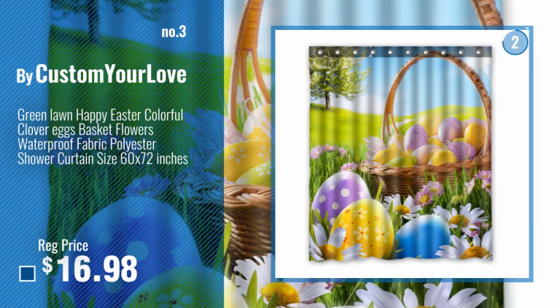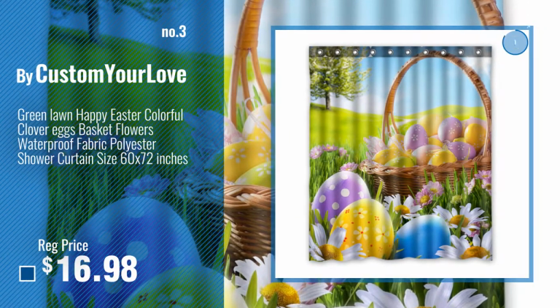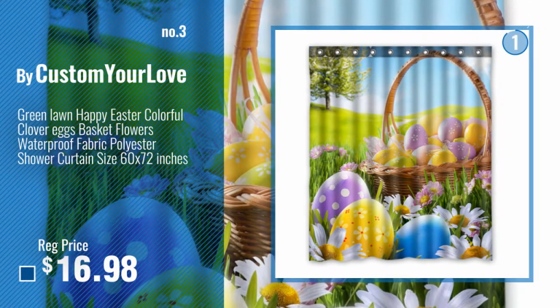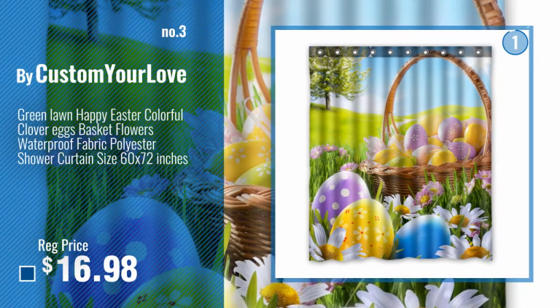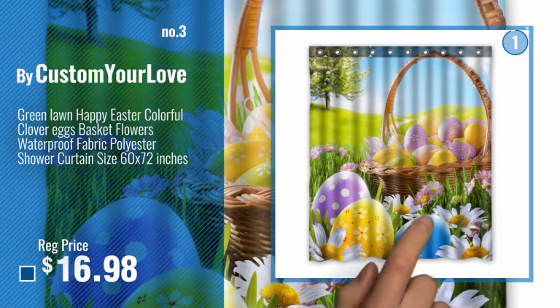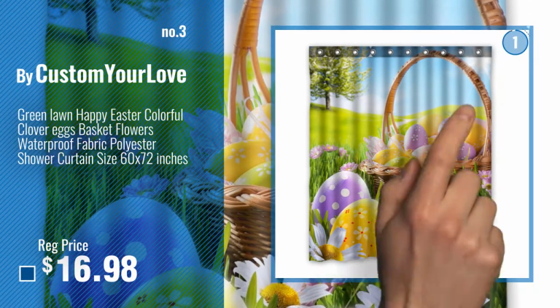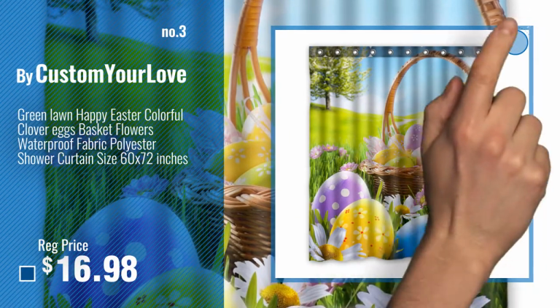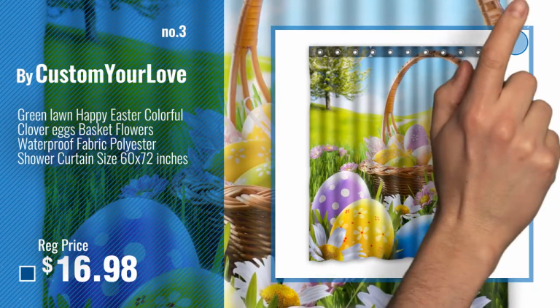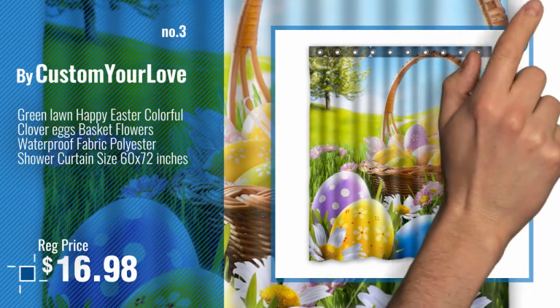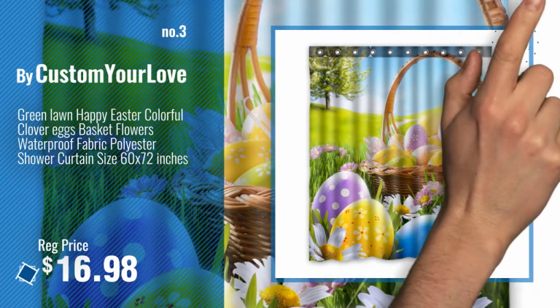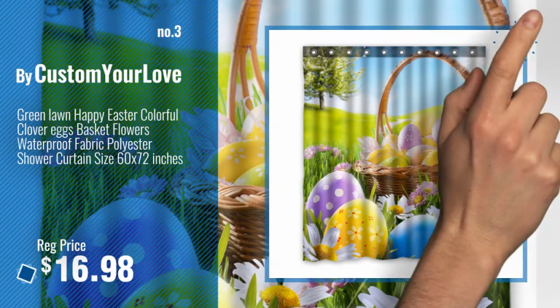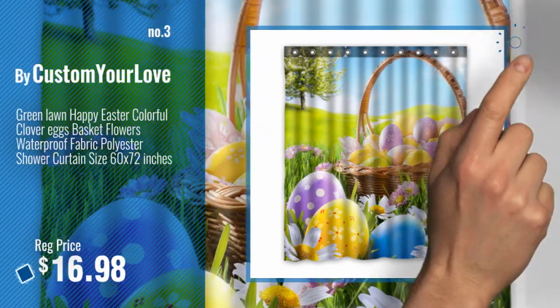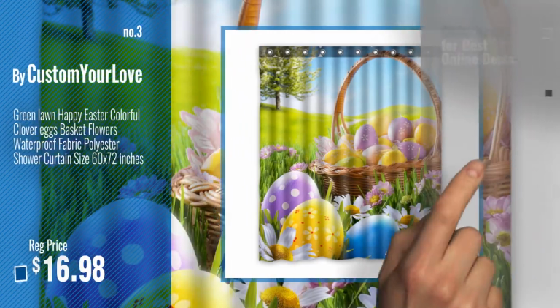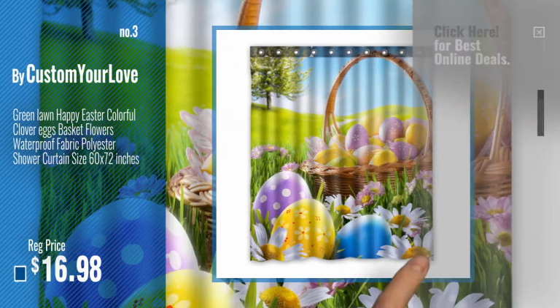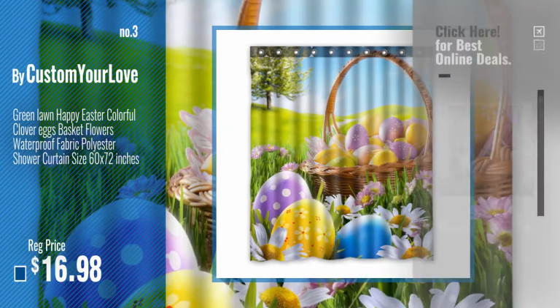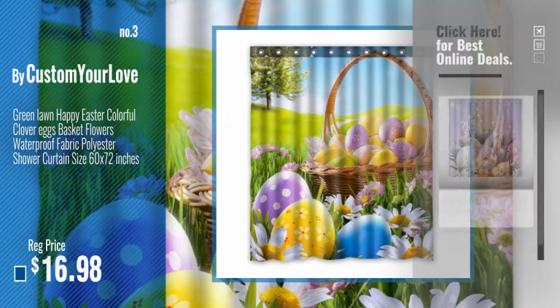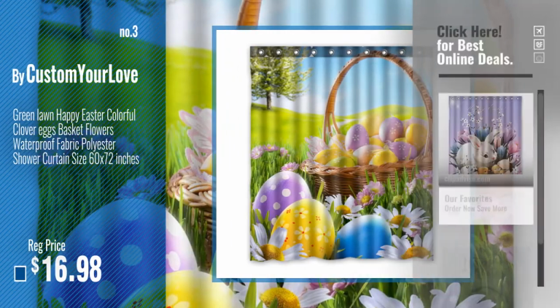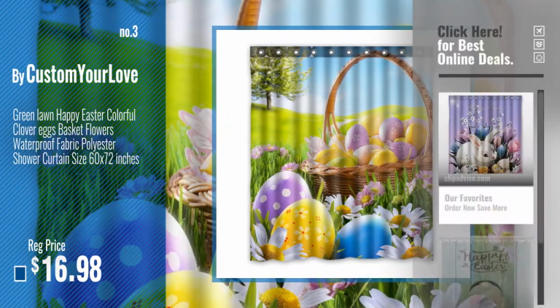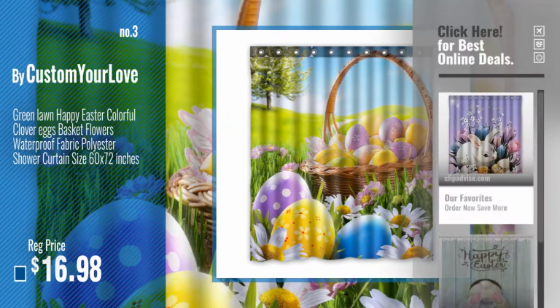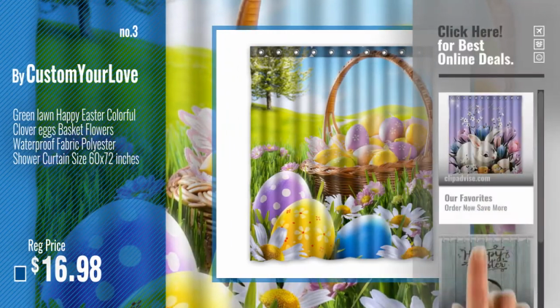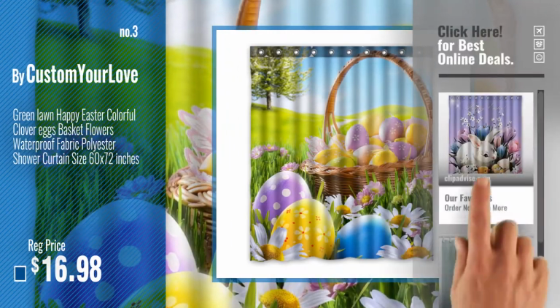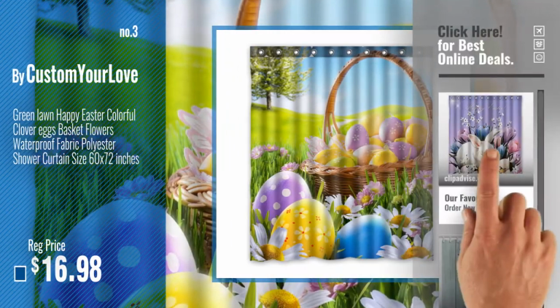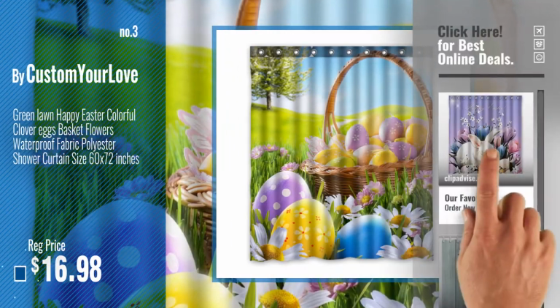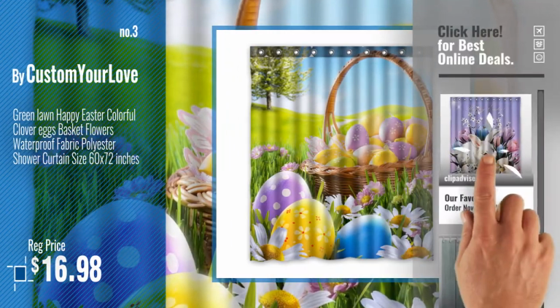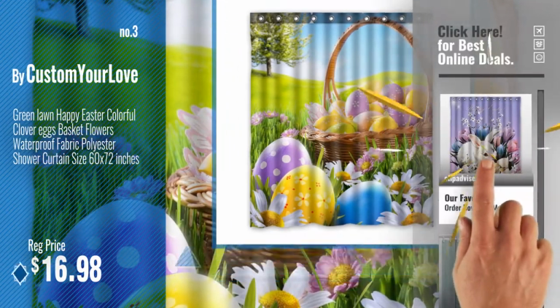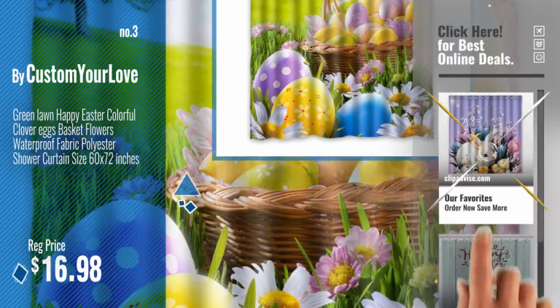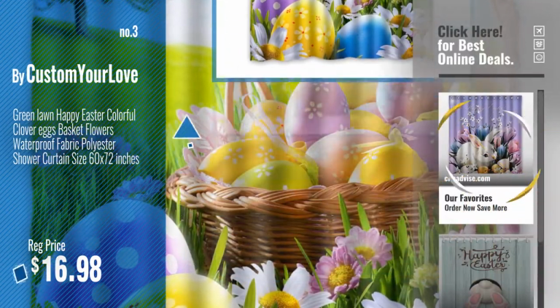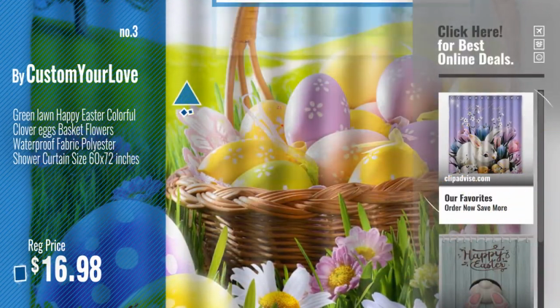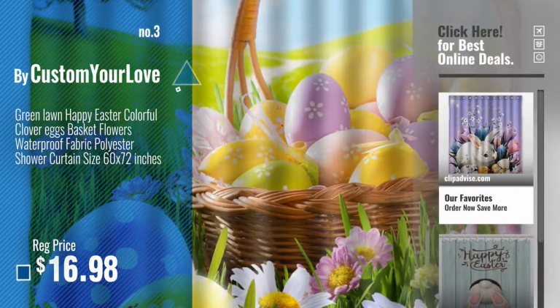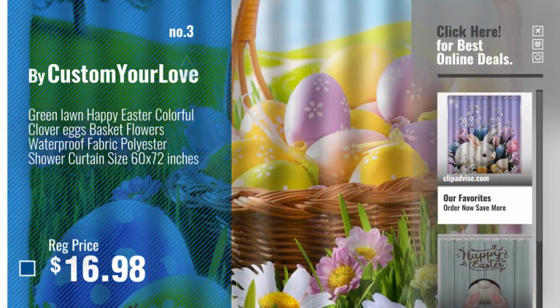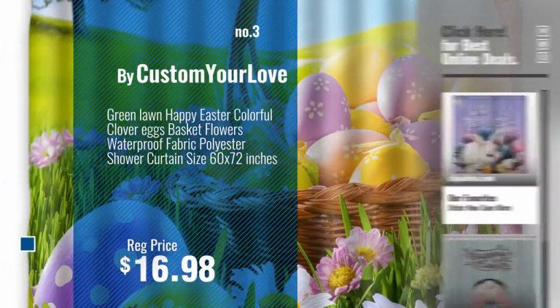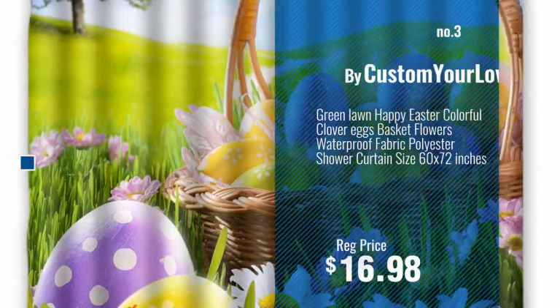Get your favorite Easter Shower Curtain now. Just click this circle in the corner.